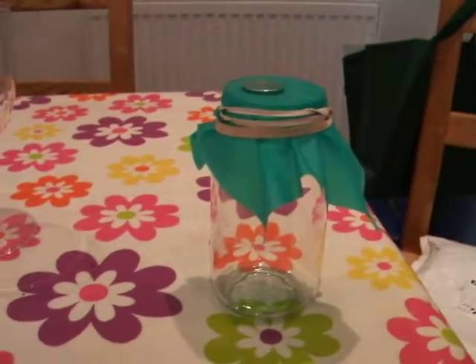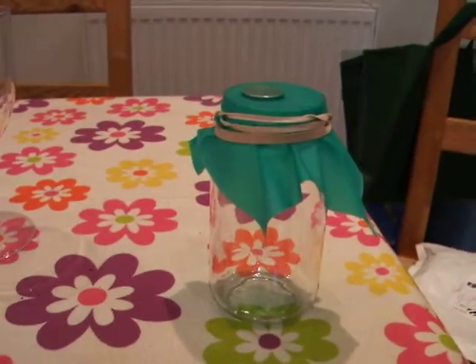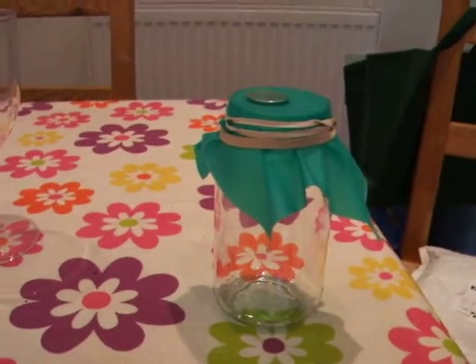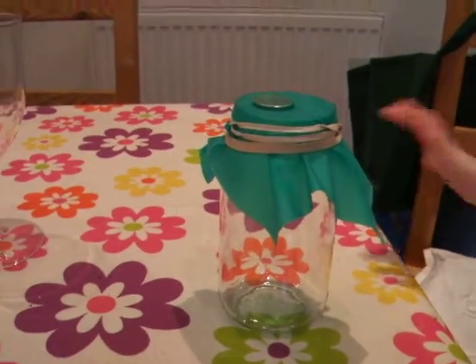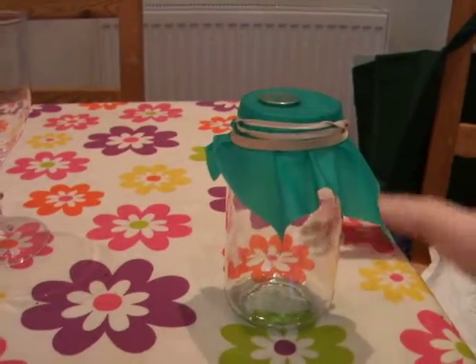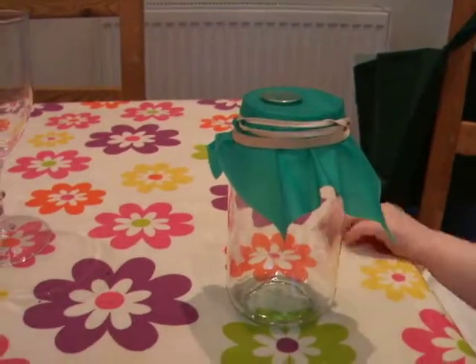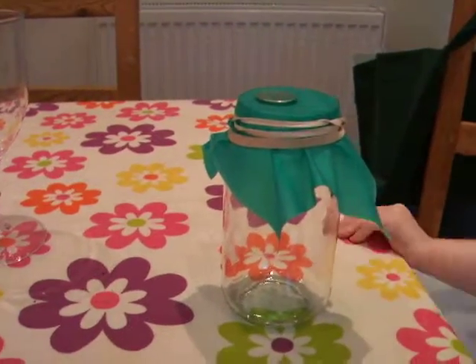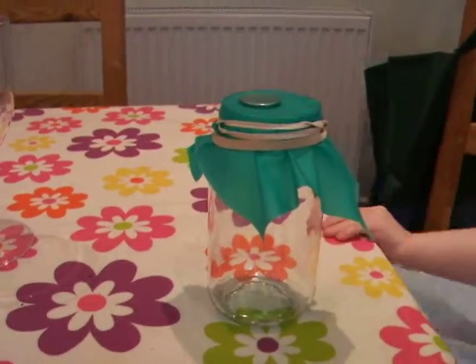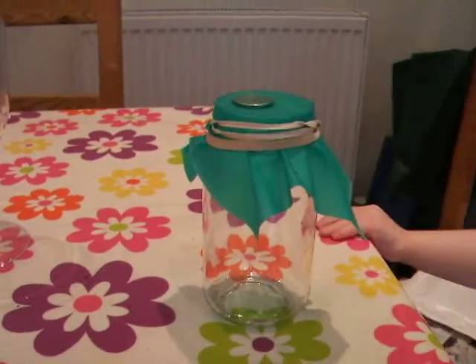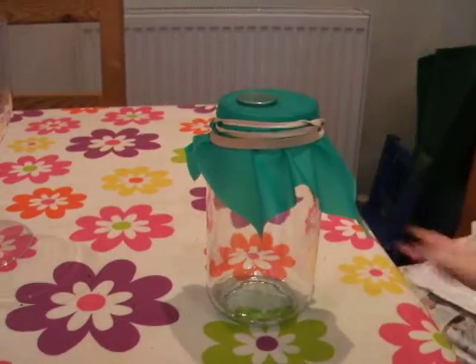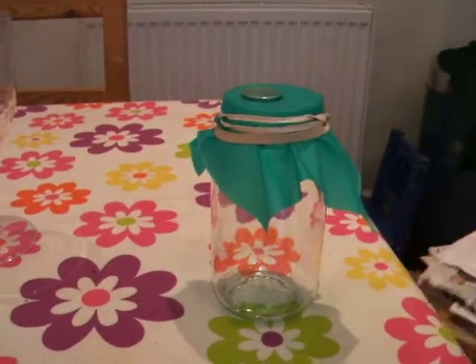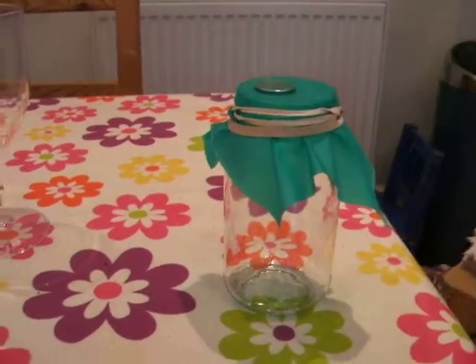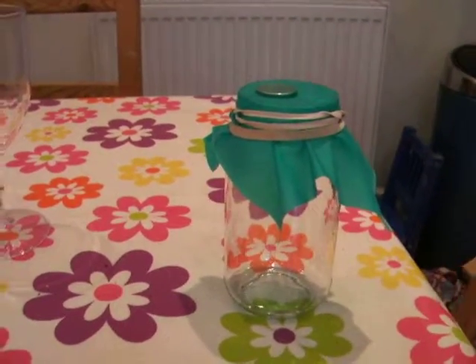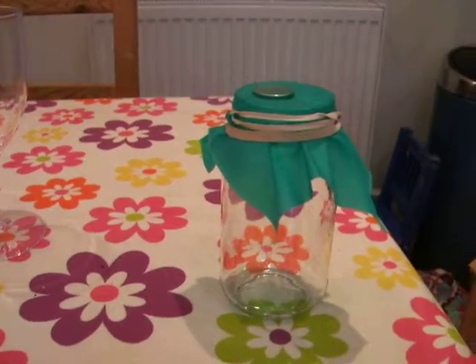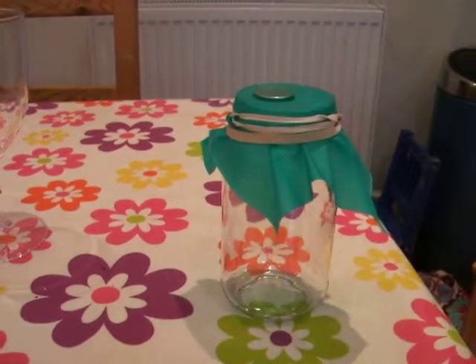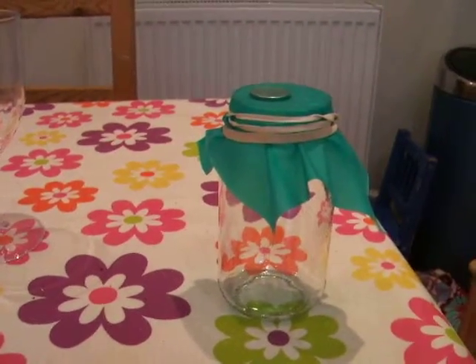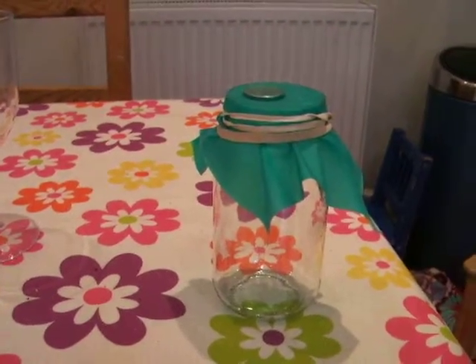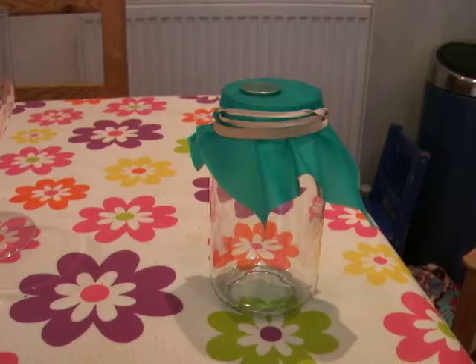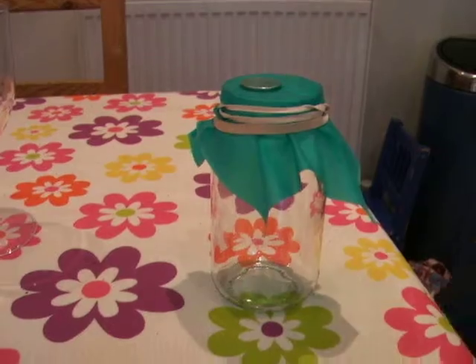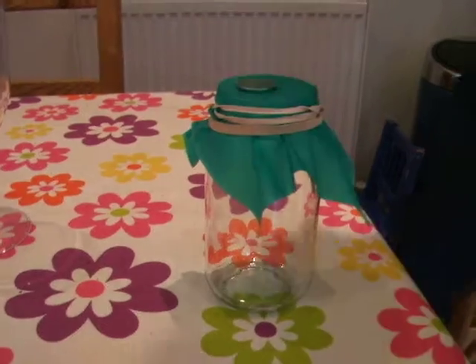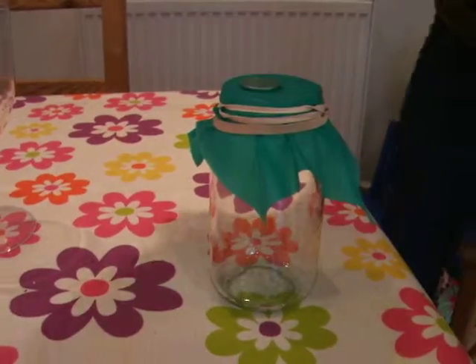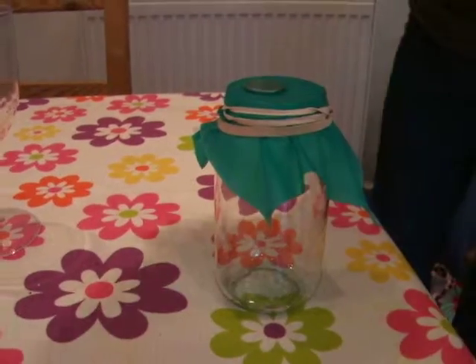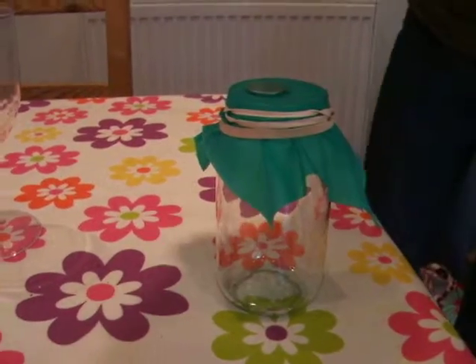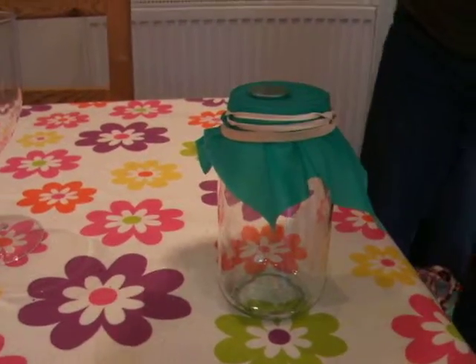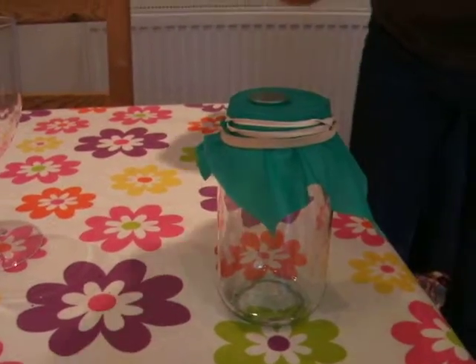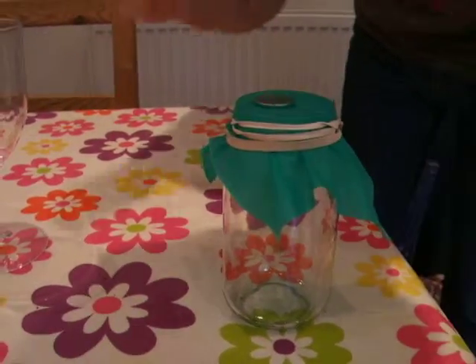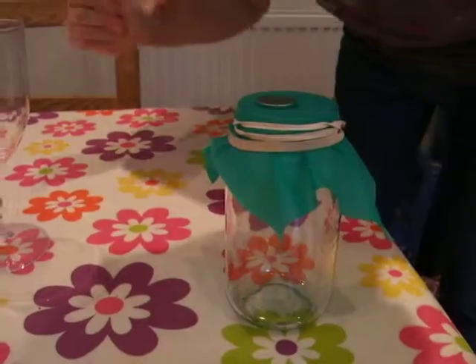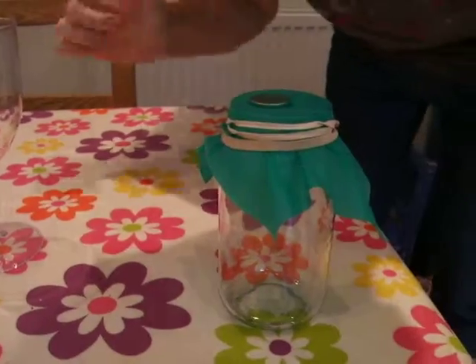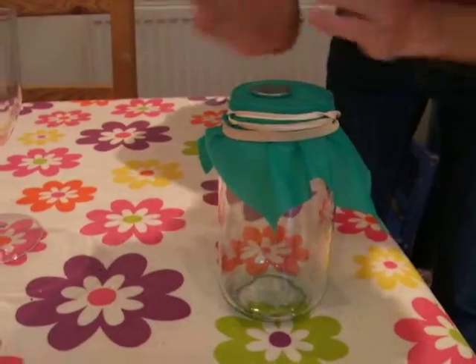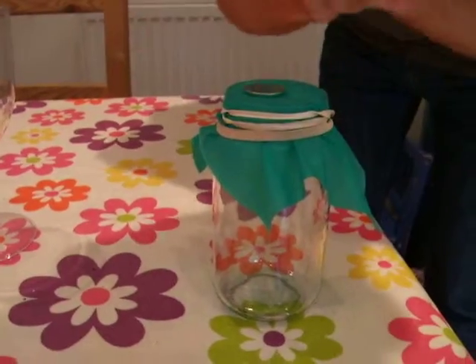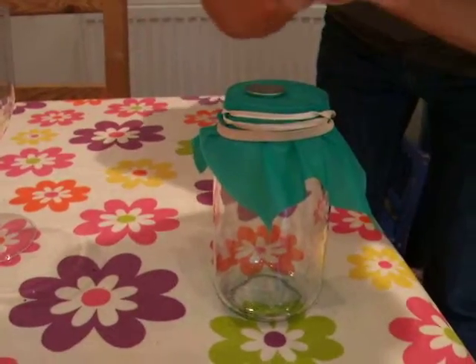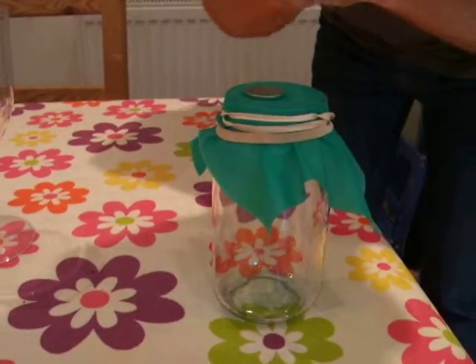Okay, now watch out, Rosie. Careful, careful. Now, here we go. Let's see if I can do it. Ready?